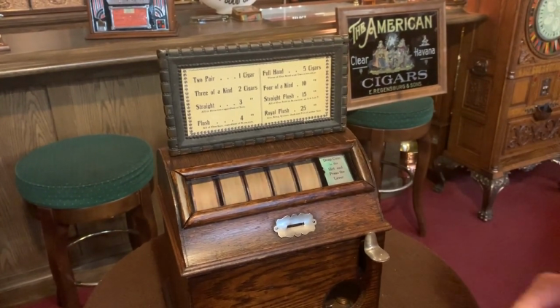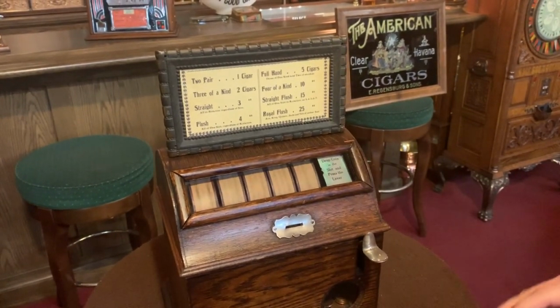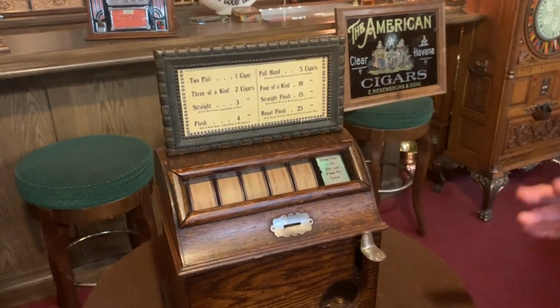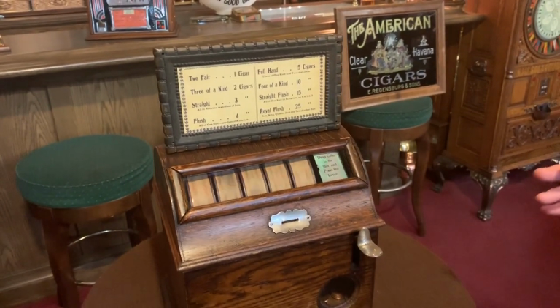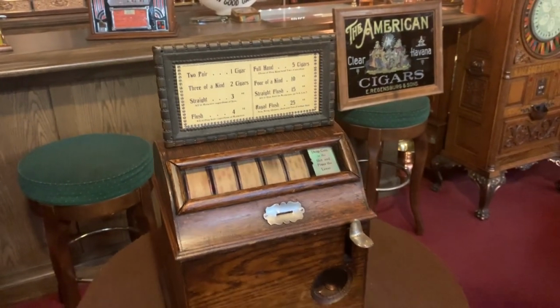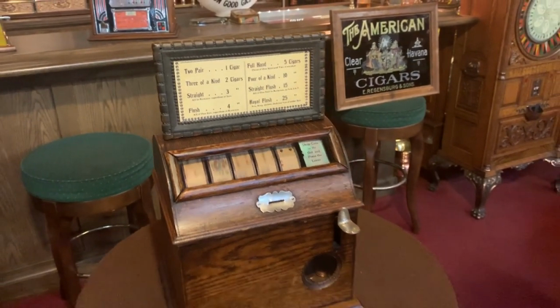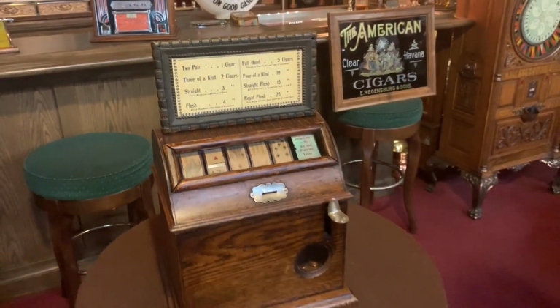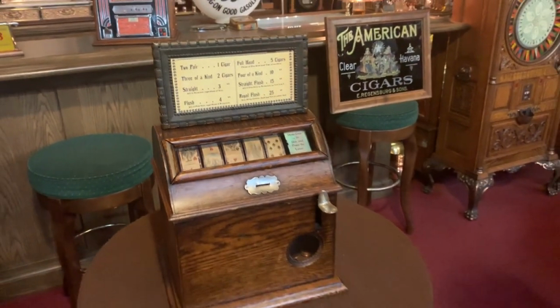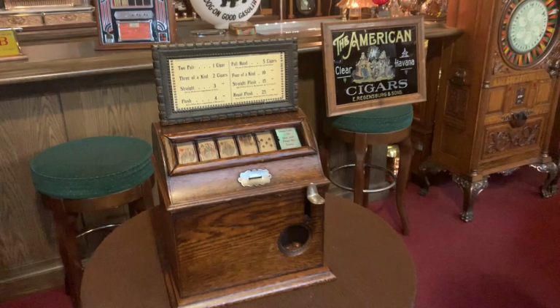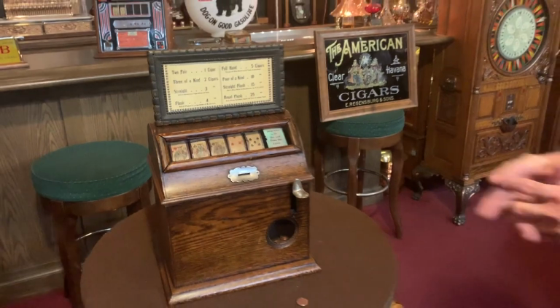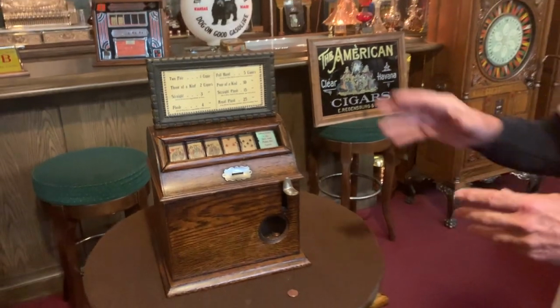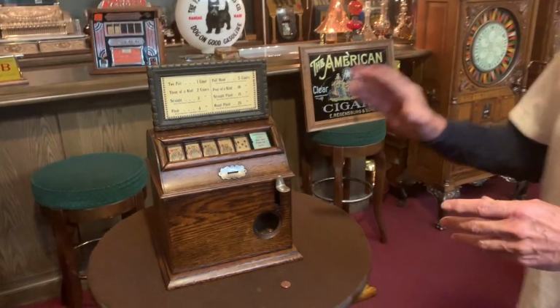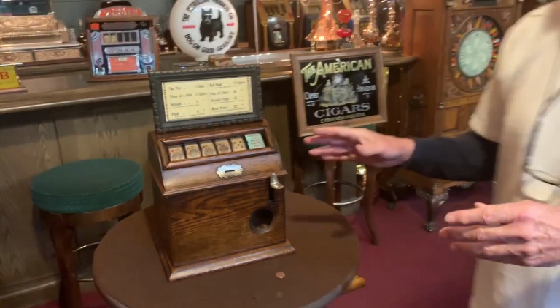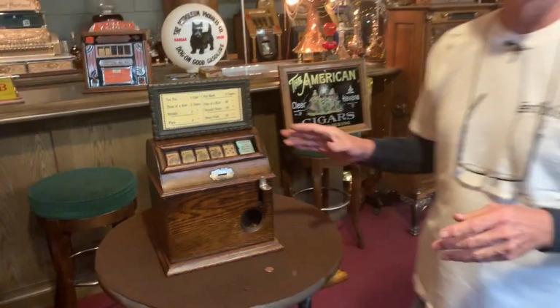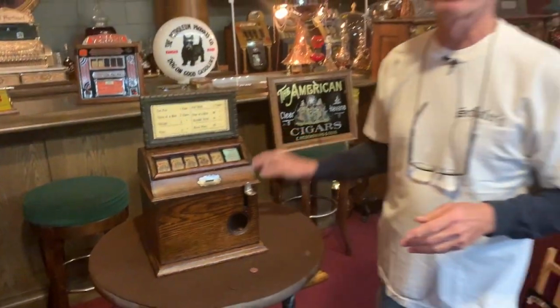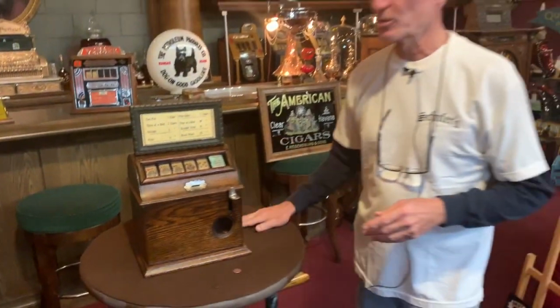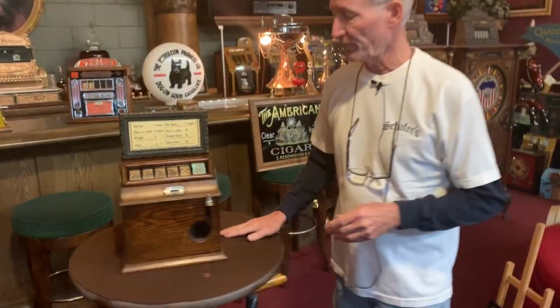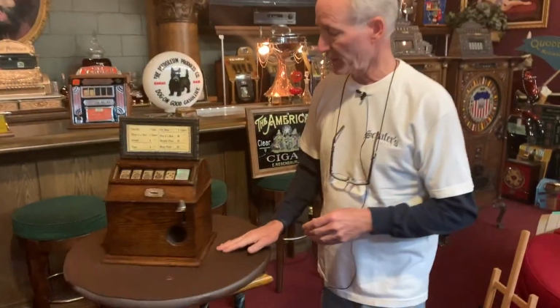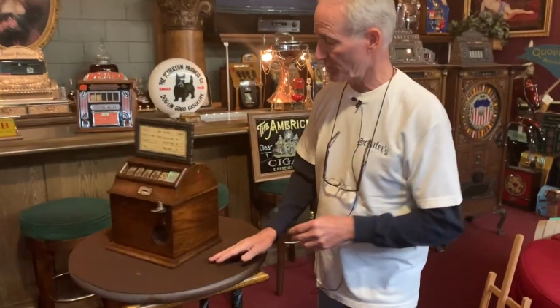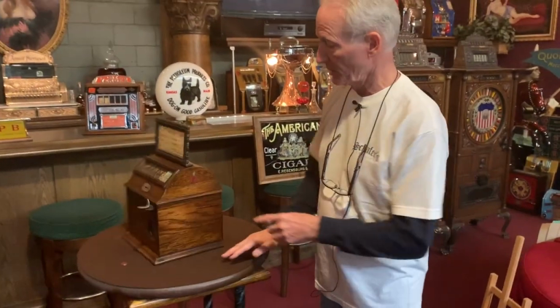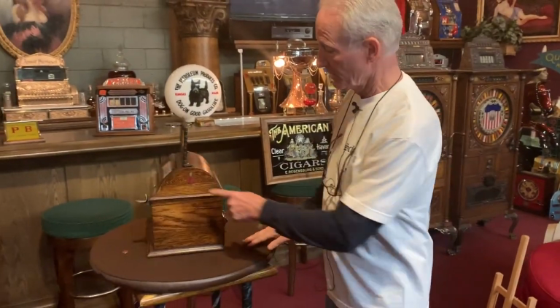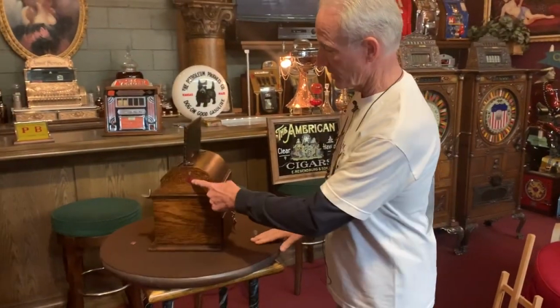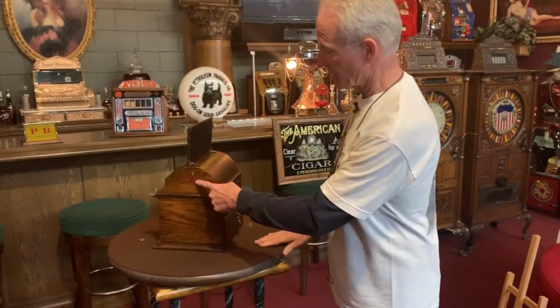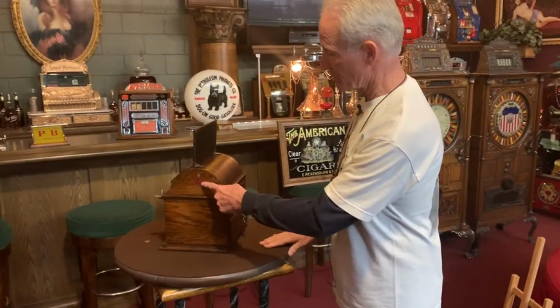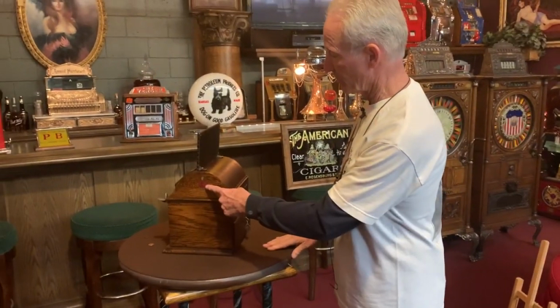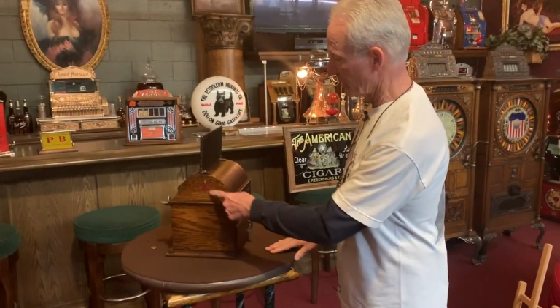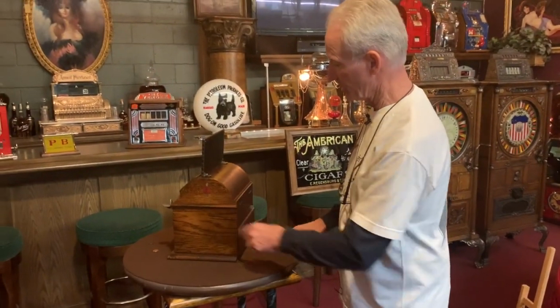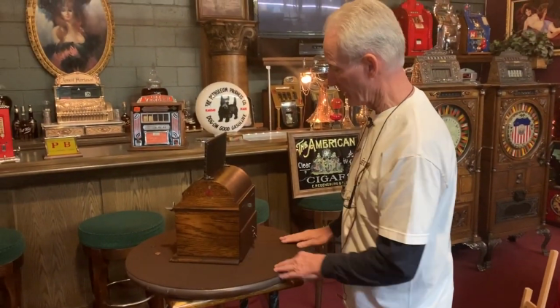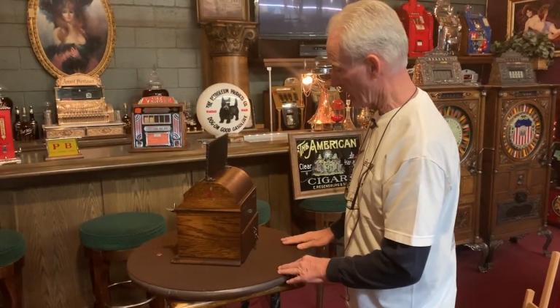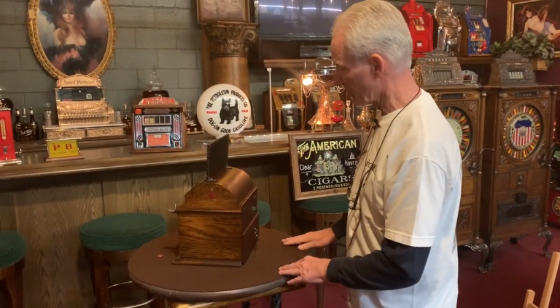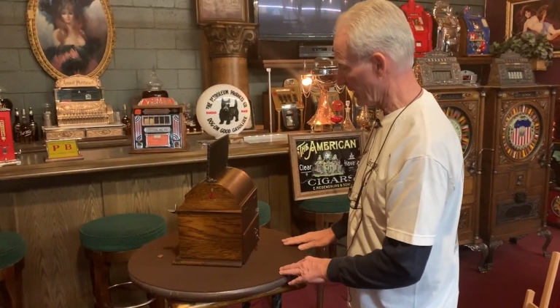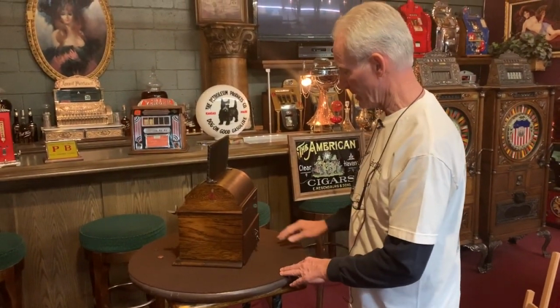Anyway, as you see, it plays very nicely. This is the all original finish. It's got the original Mills decals on it.